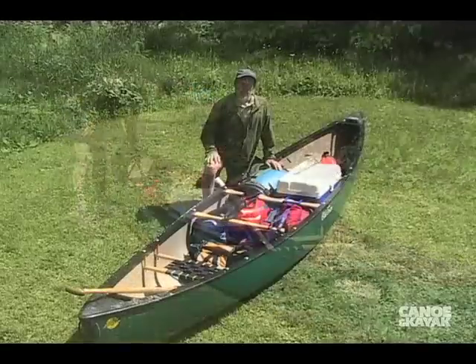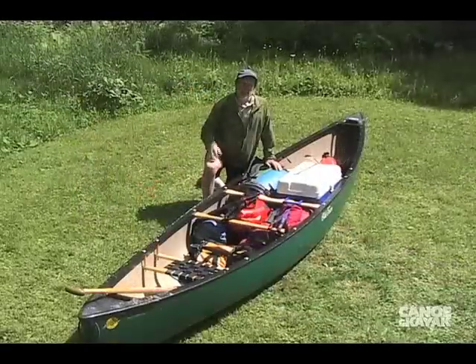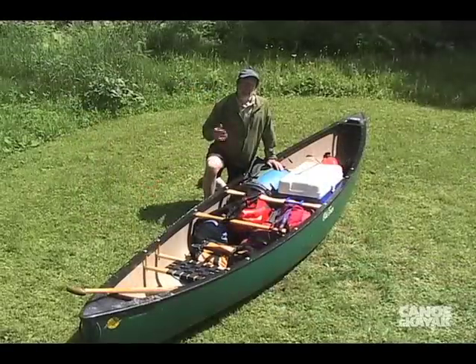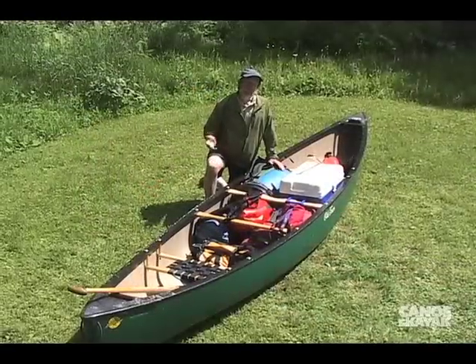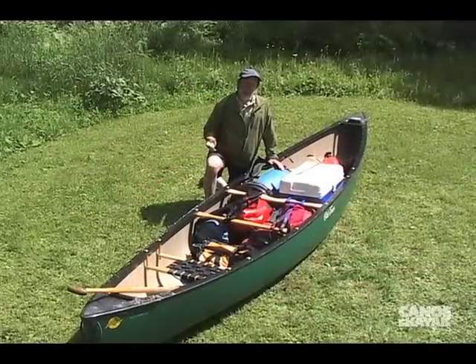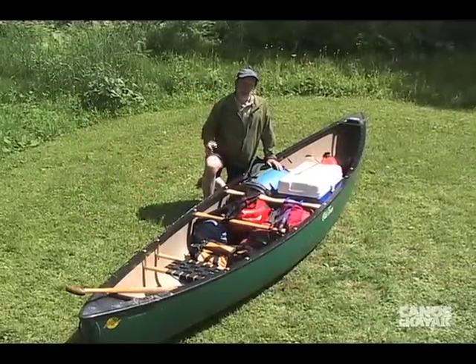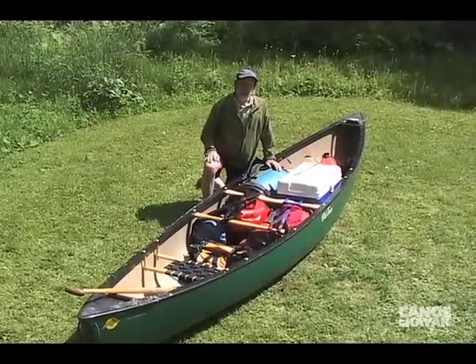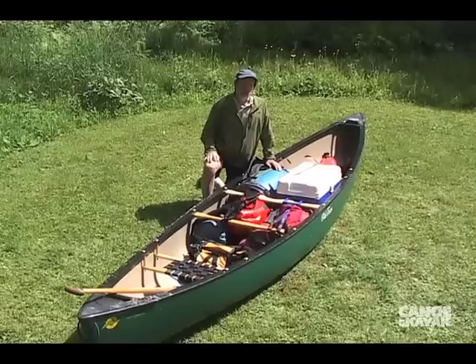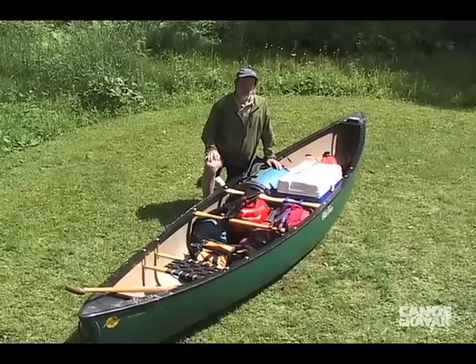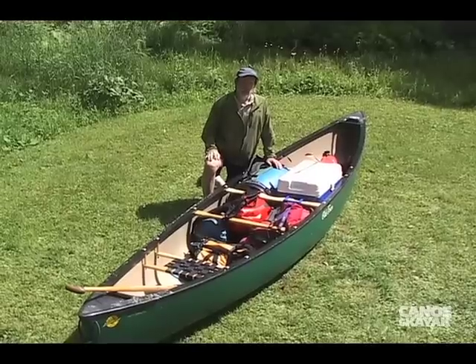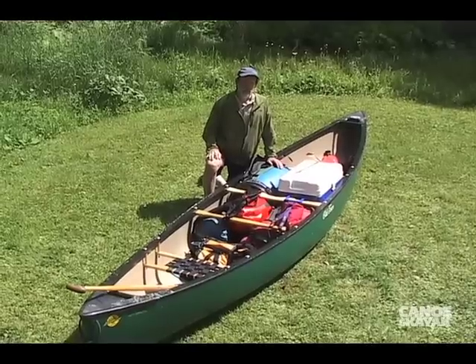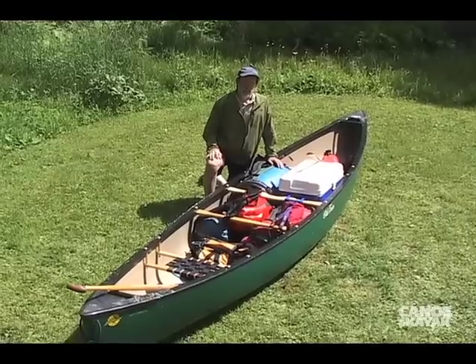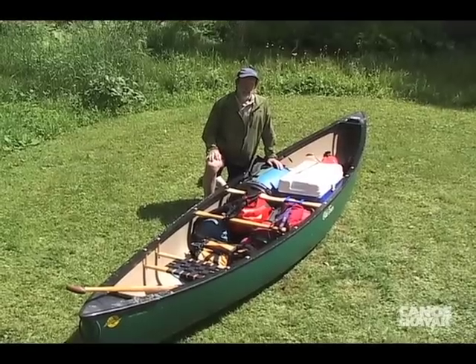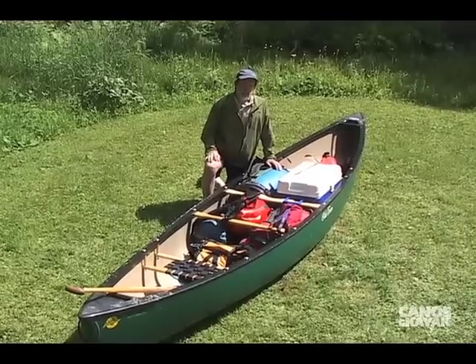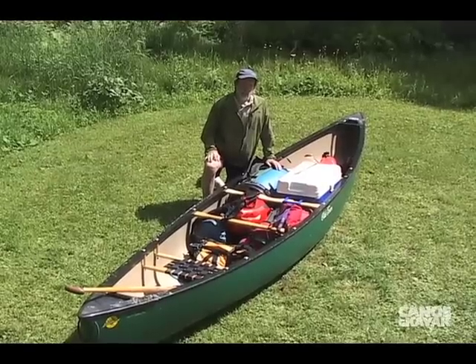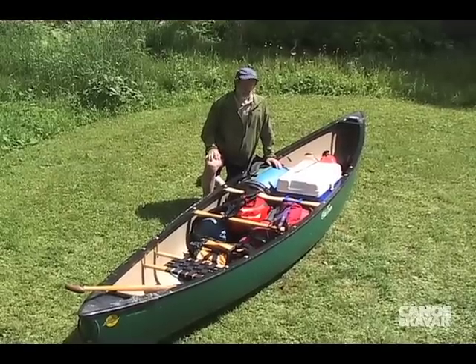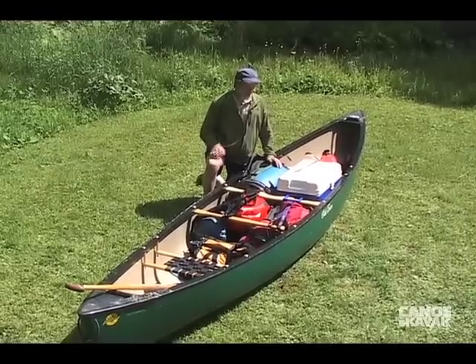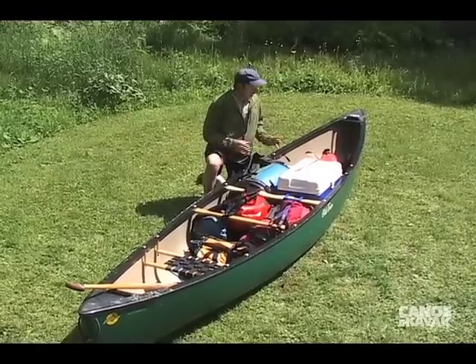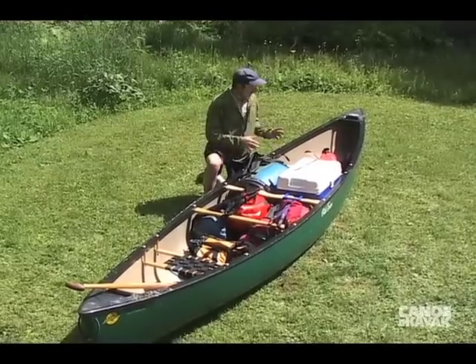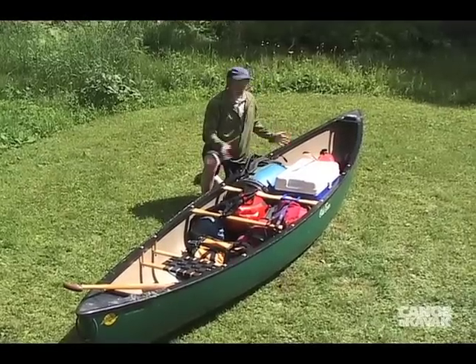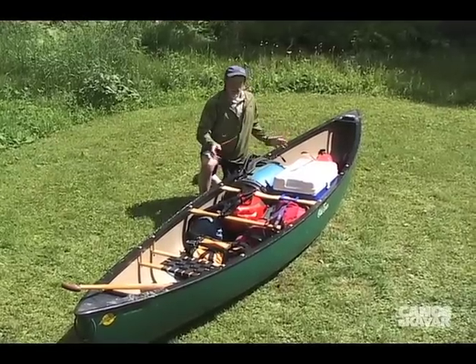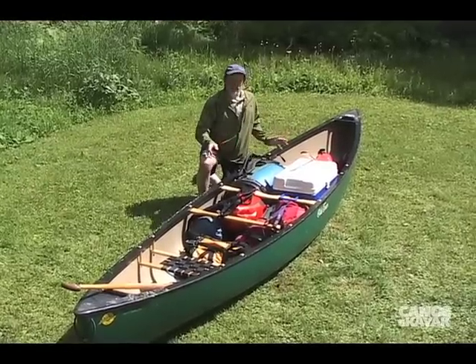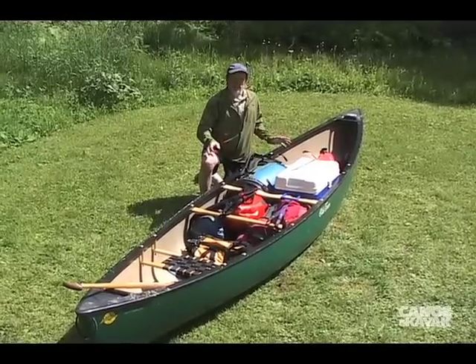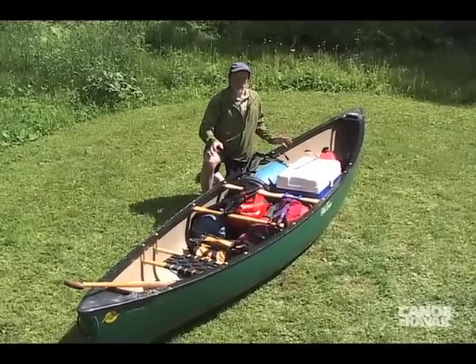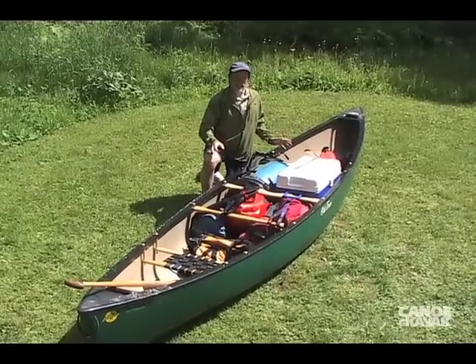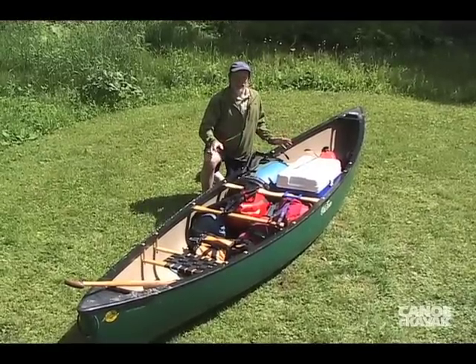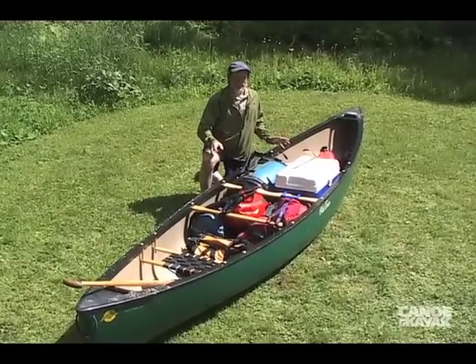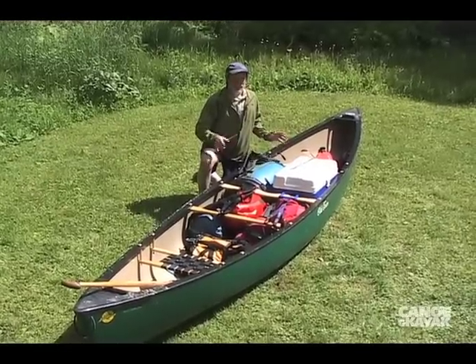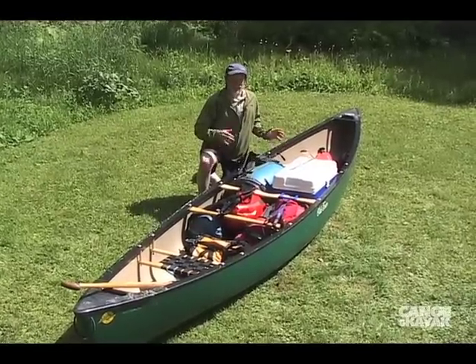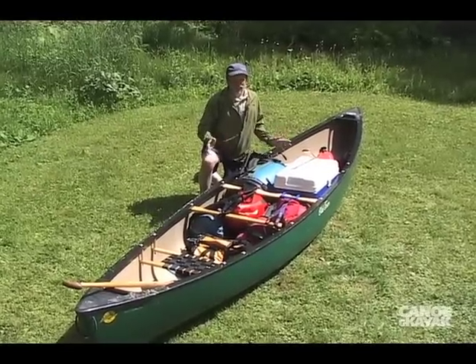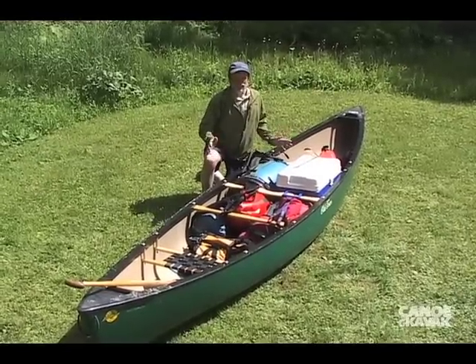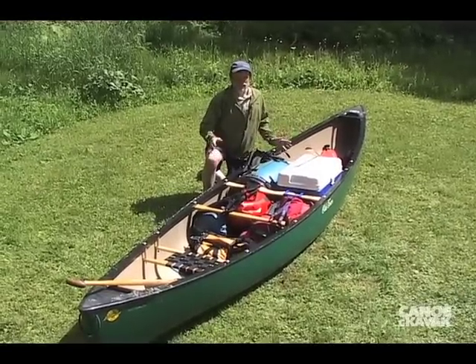If it's your first time going on an overnight canoe trip, it might be worthwhile dry packing your canoe on land to make sure everything's going to fit.